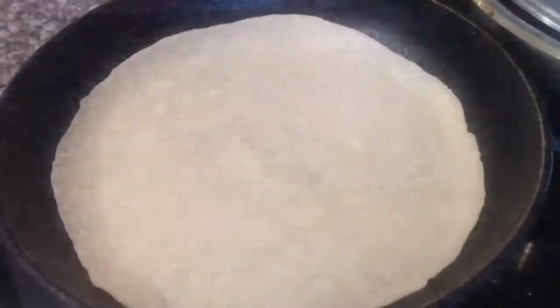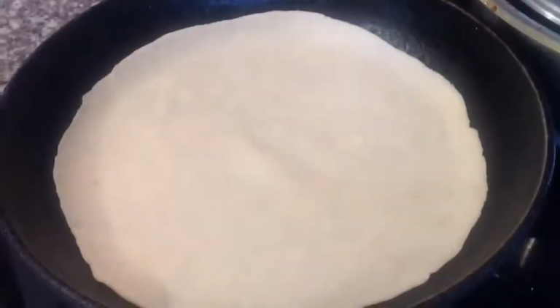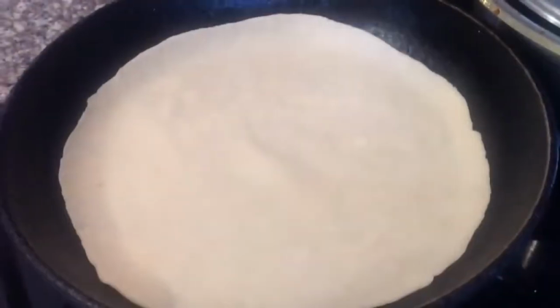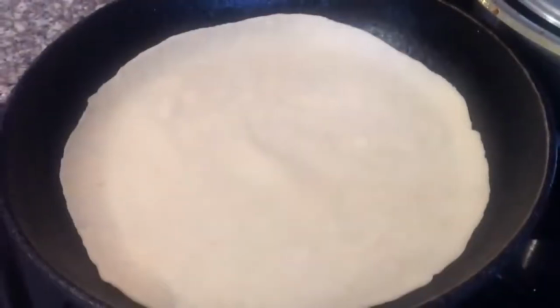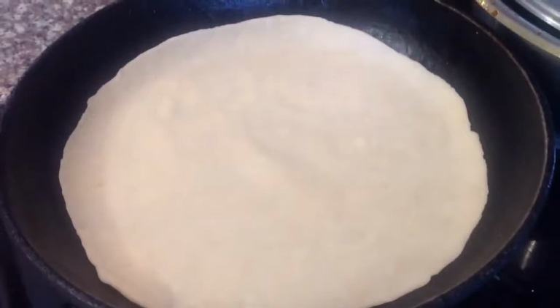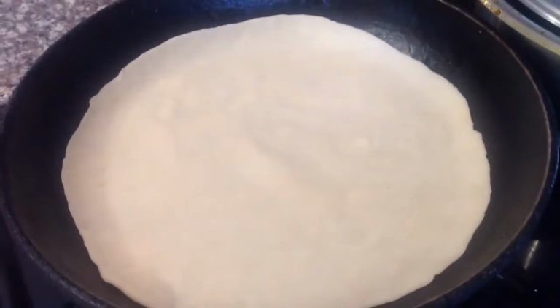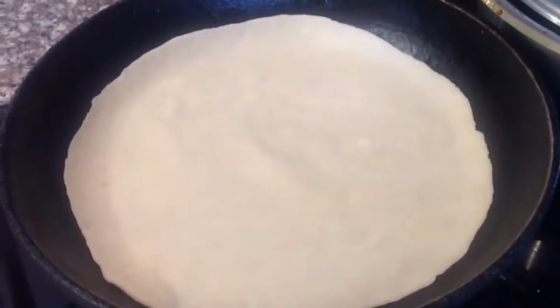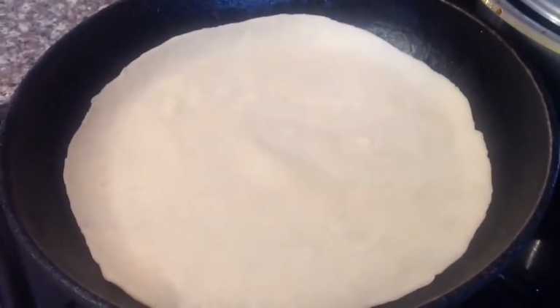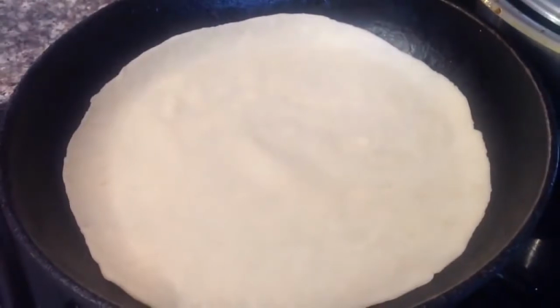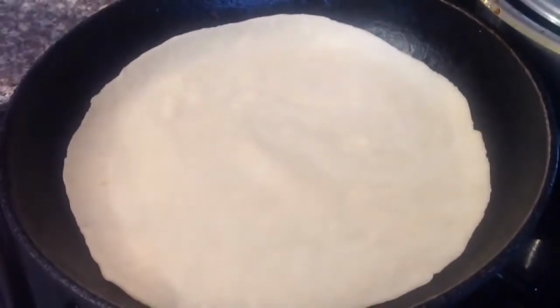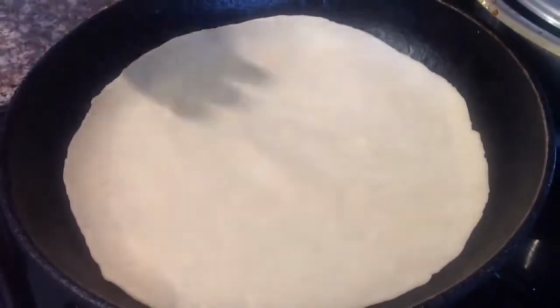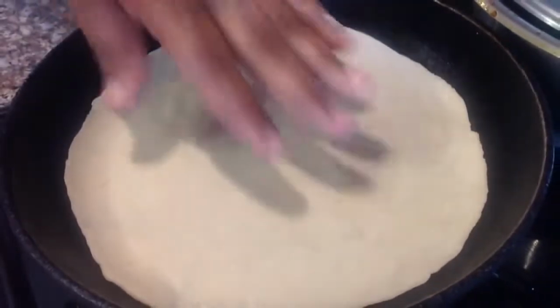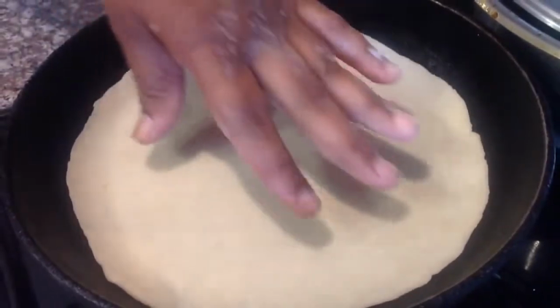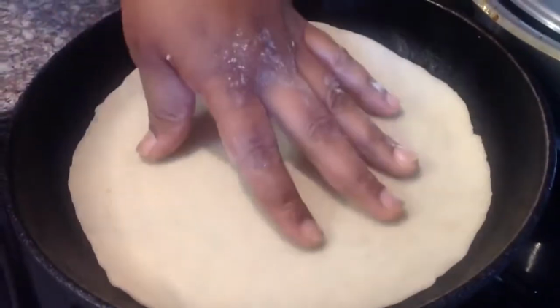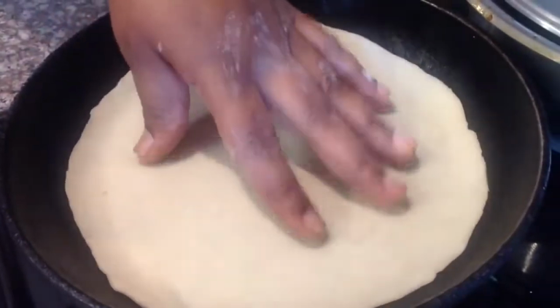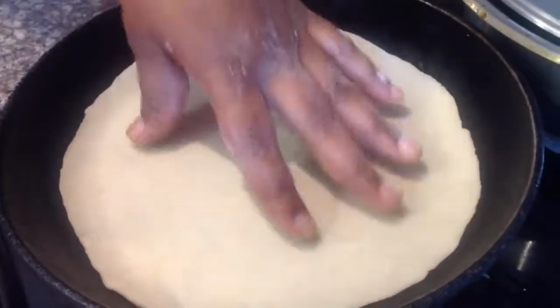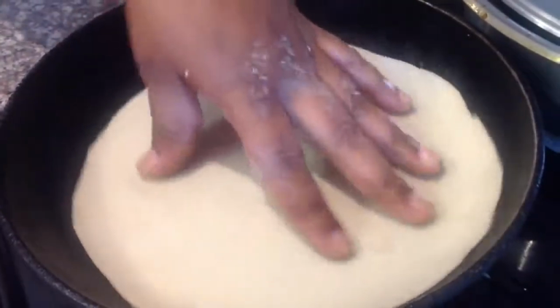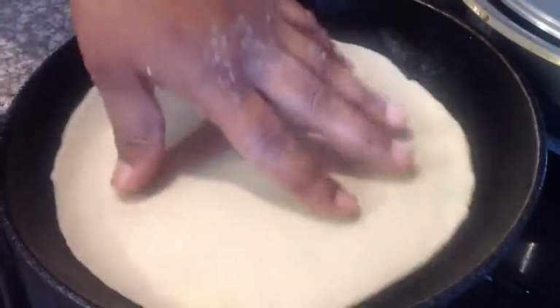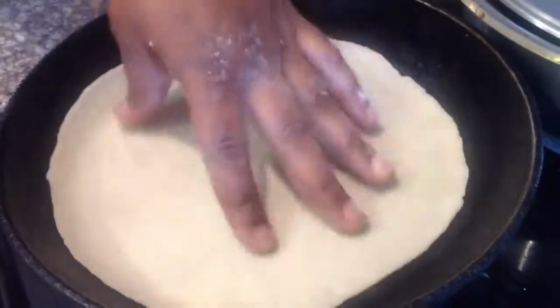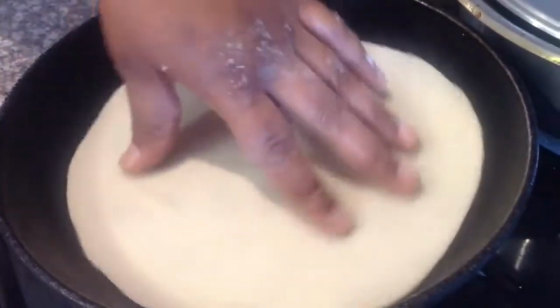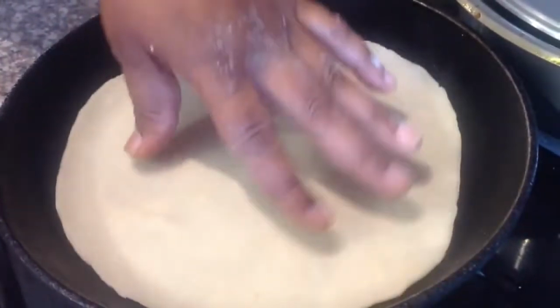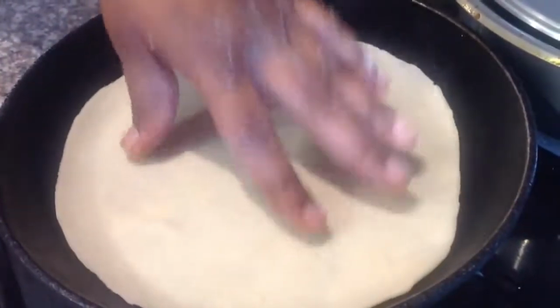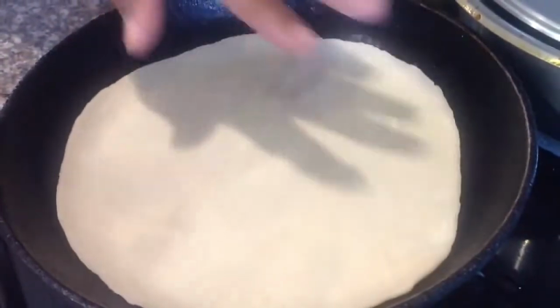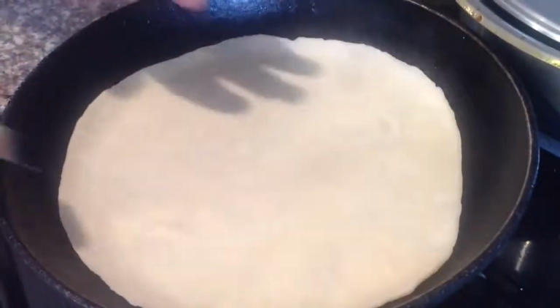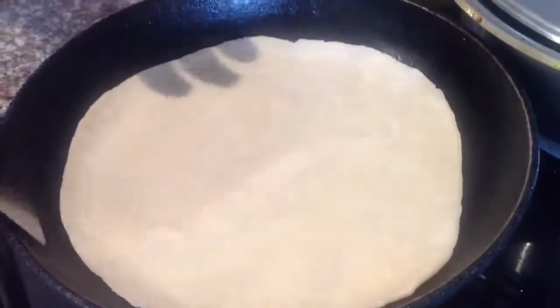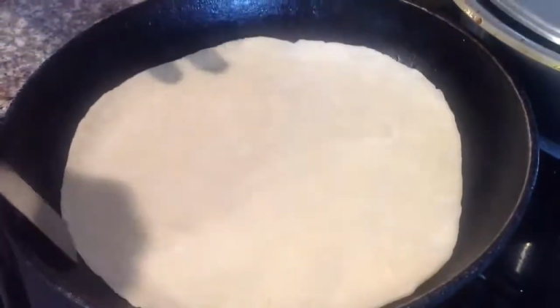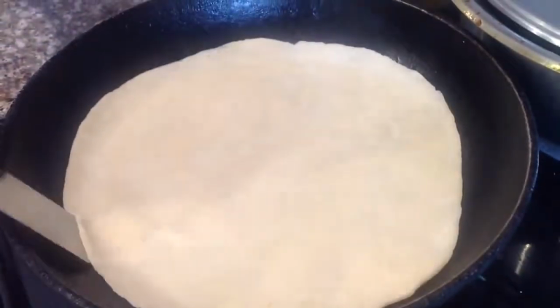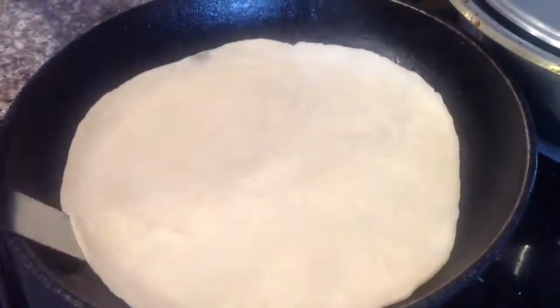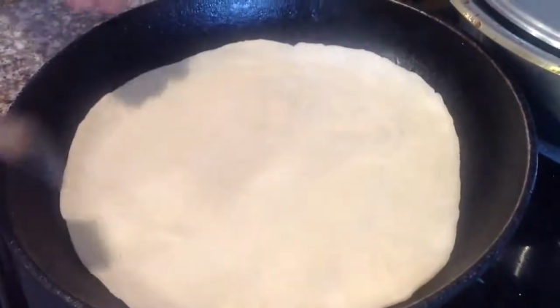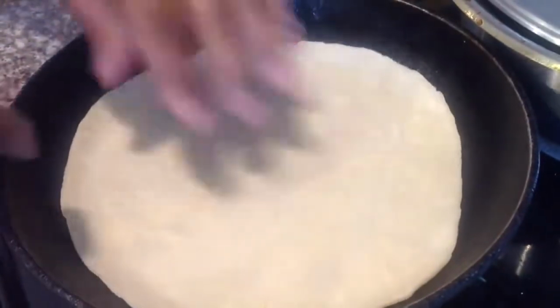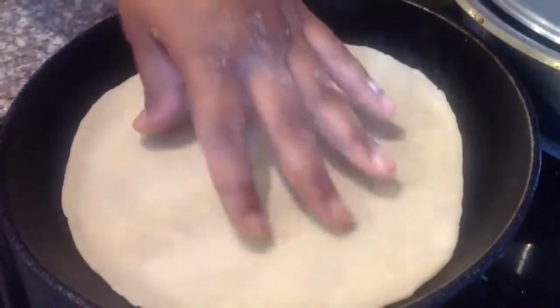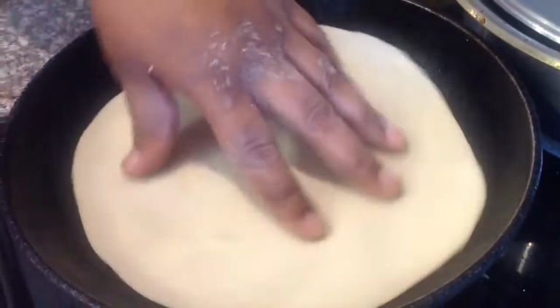Place your roti into a flat frying pan, ensuring each side cooks for approximately 30 seconds.